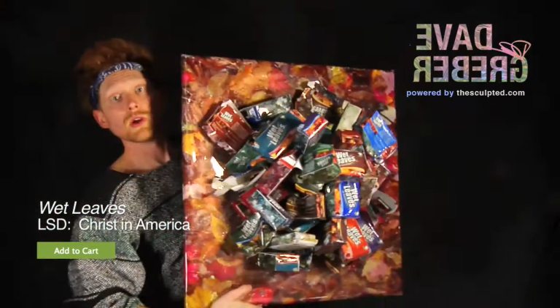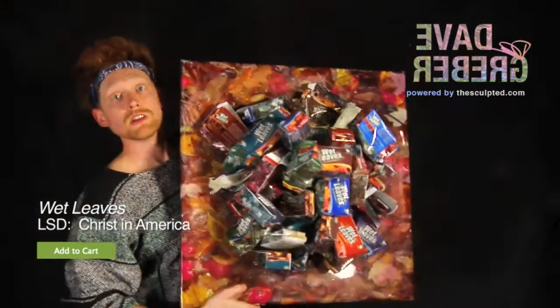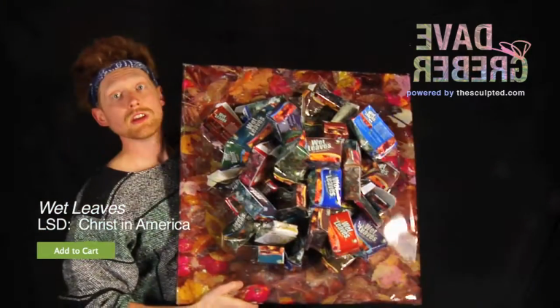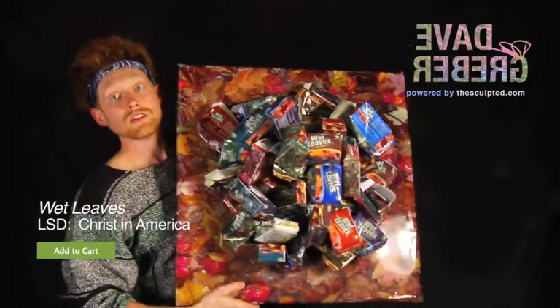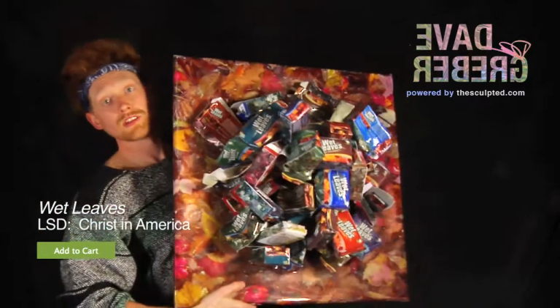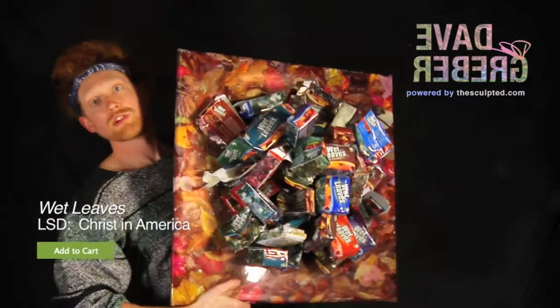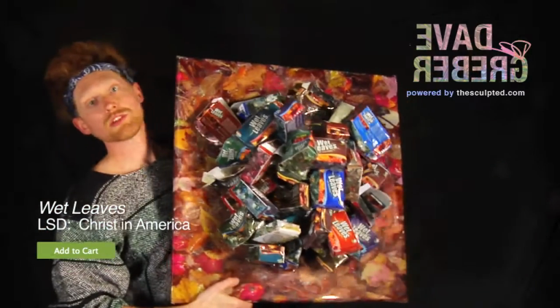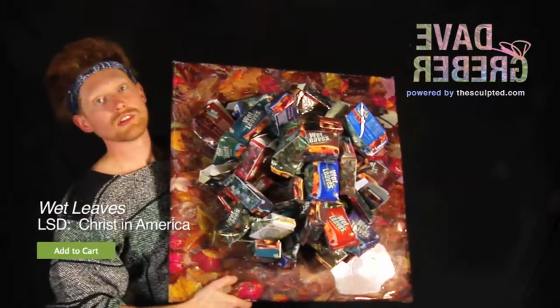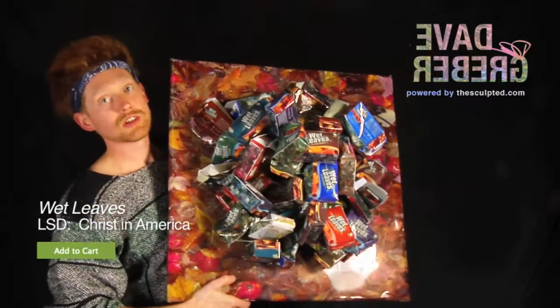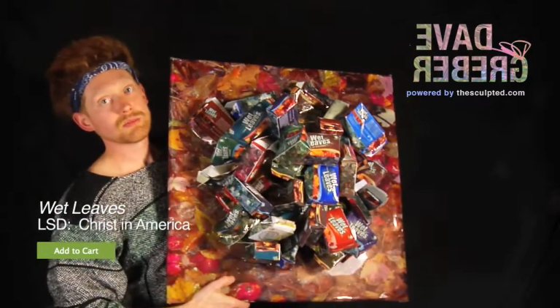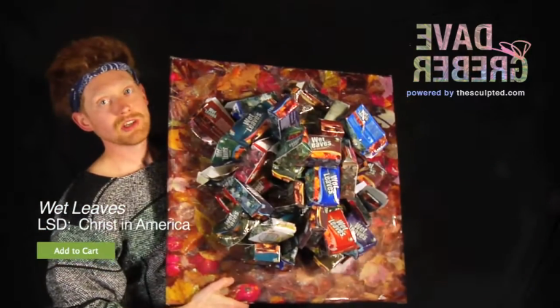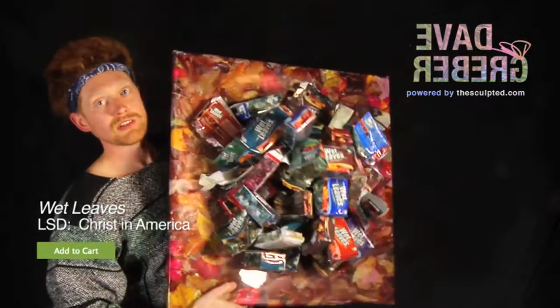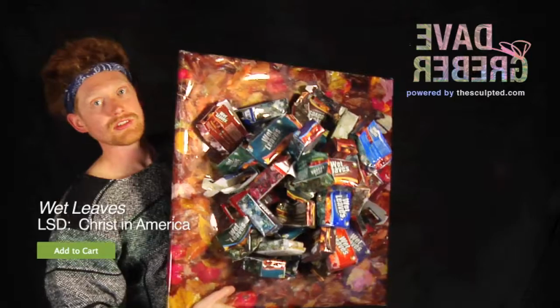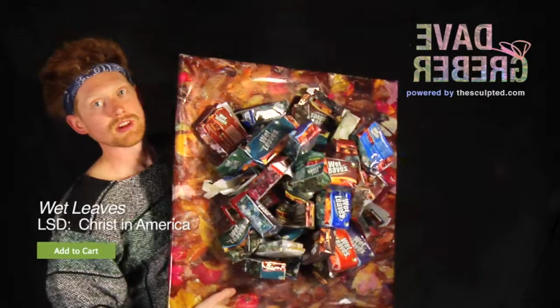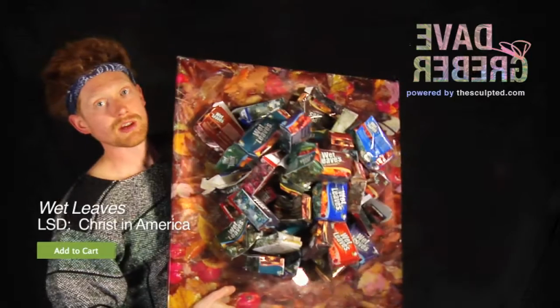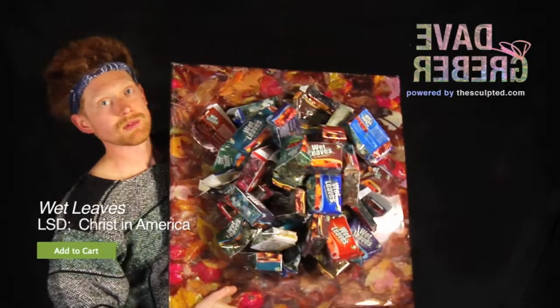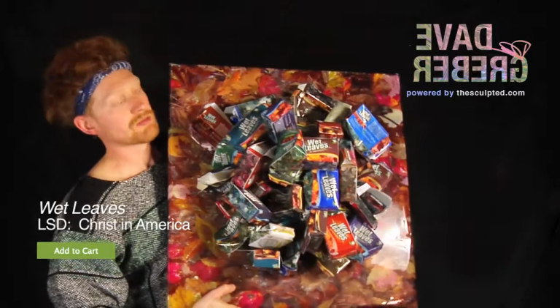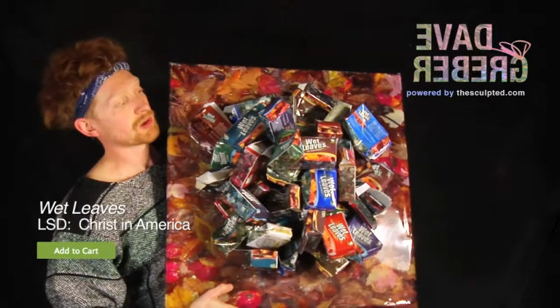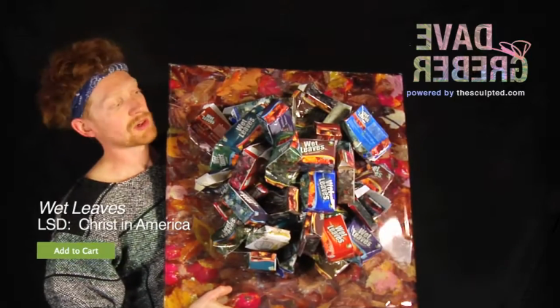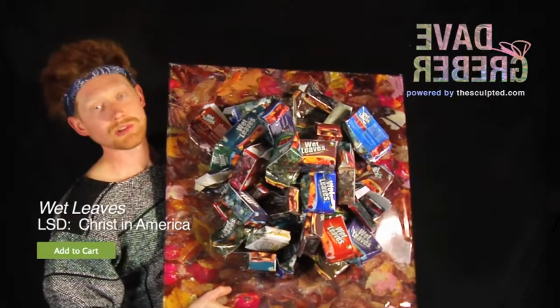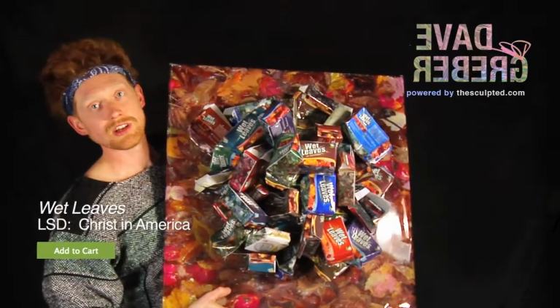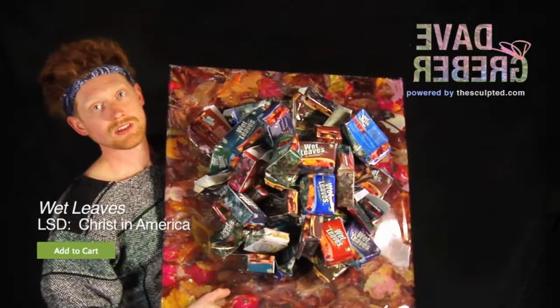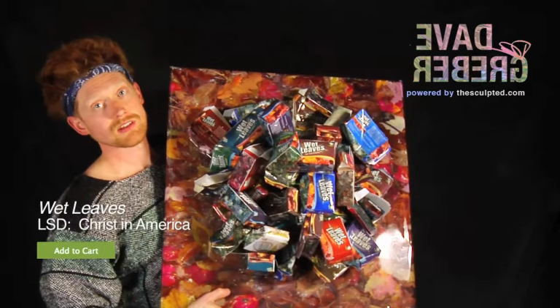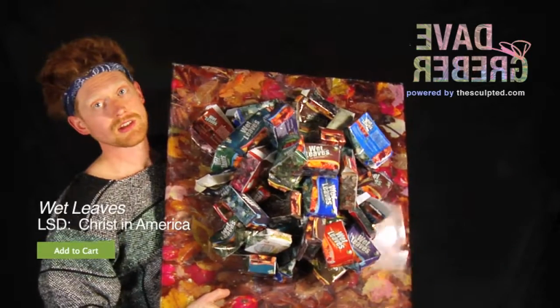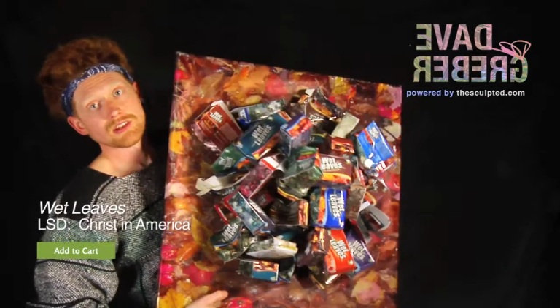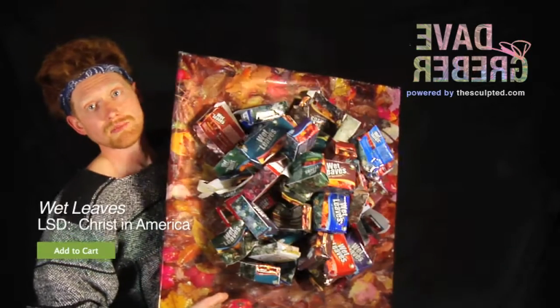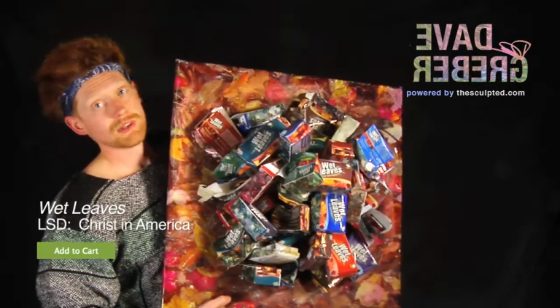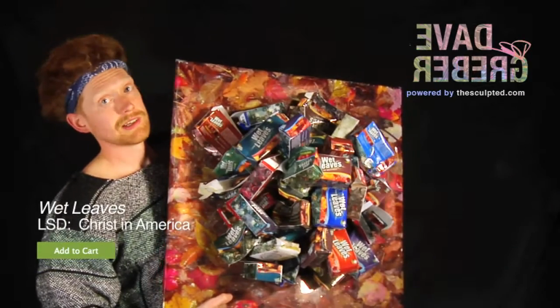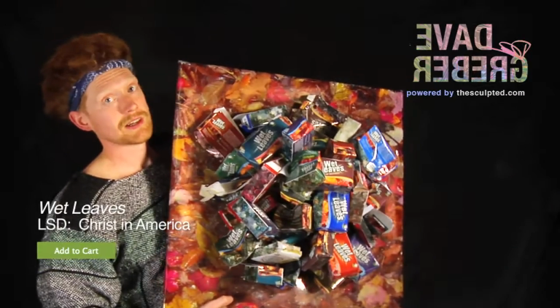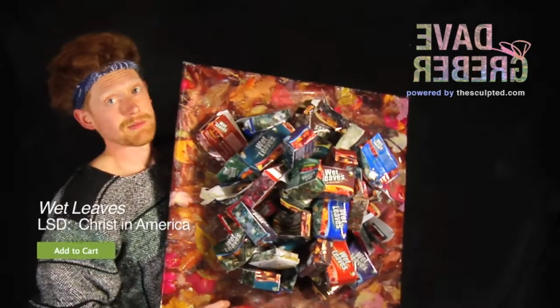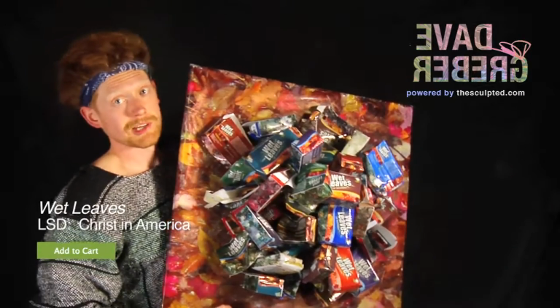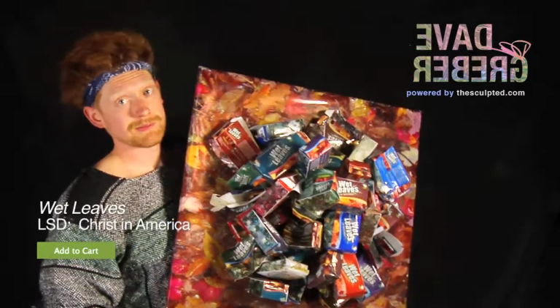Wet leaves. It's a versatile little piece. You should pick one up today. I think you'll like it. I got mine. See you next time.